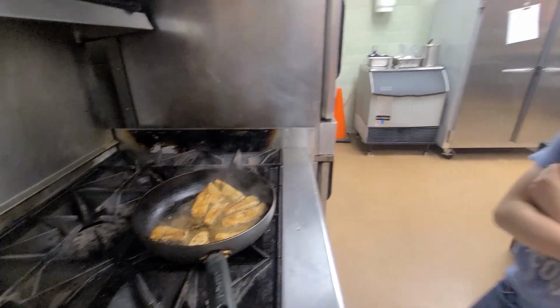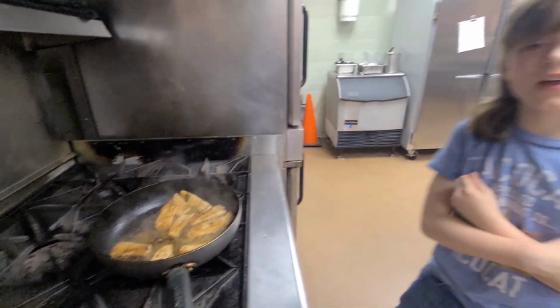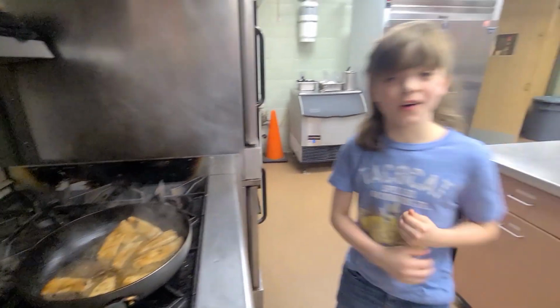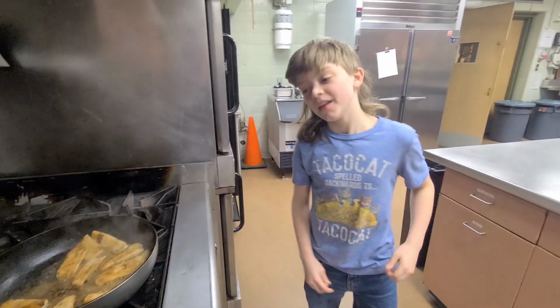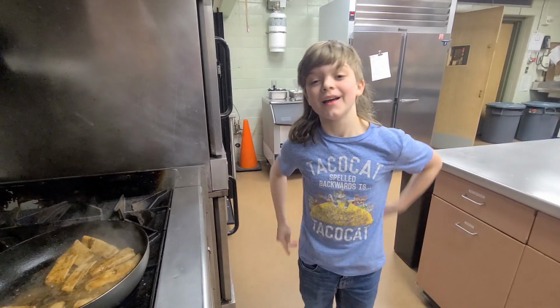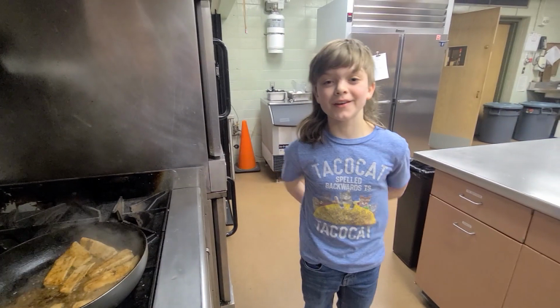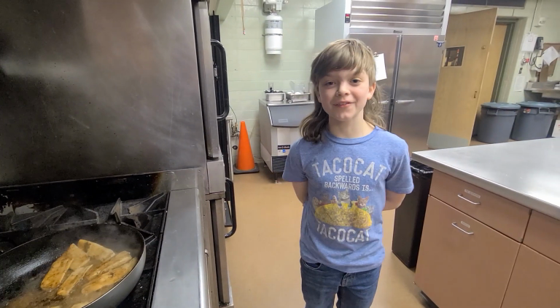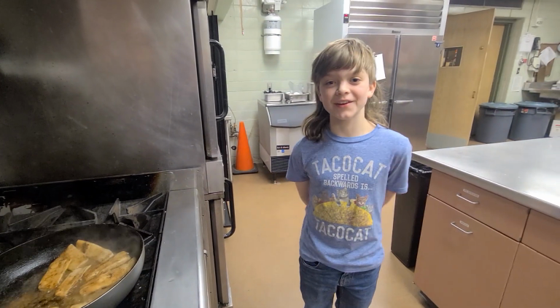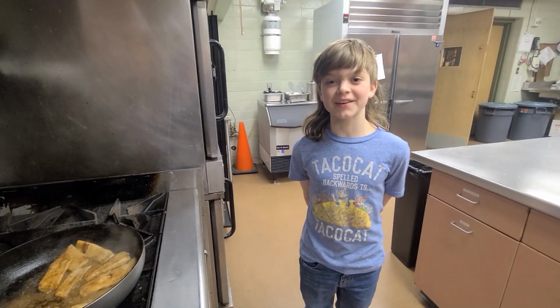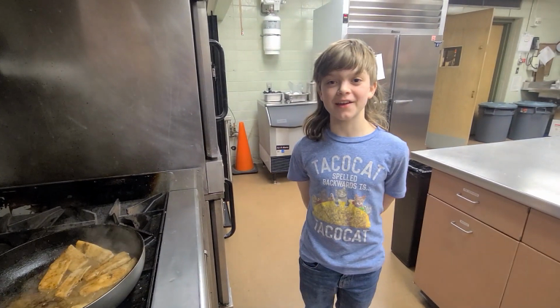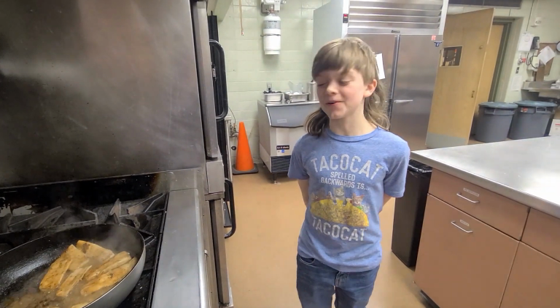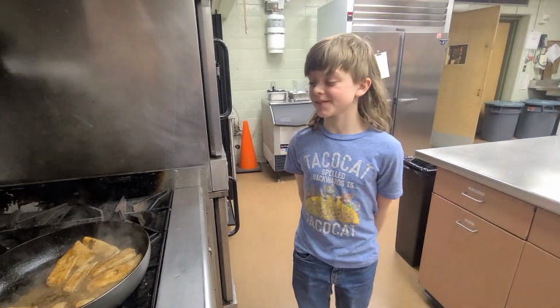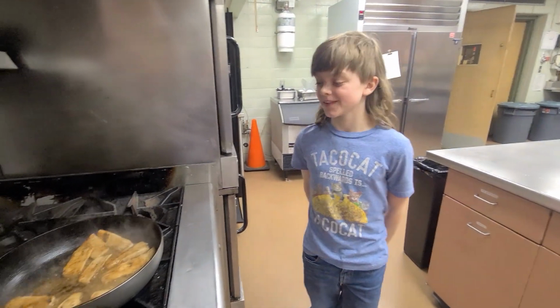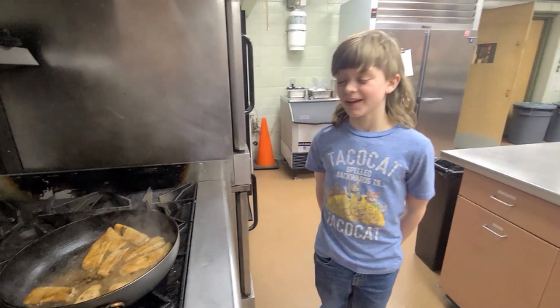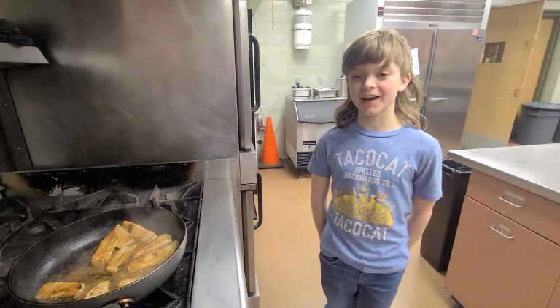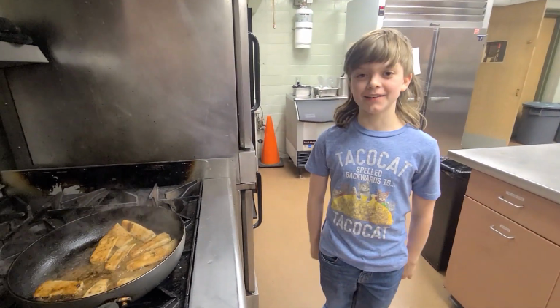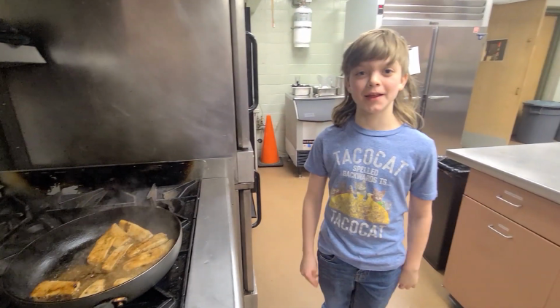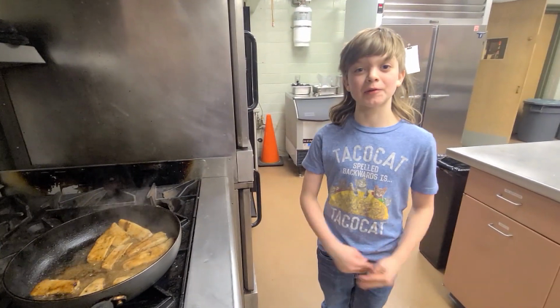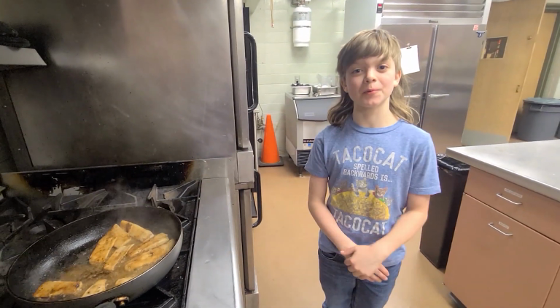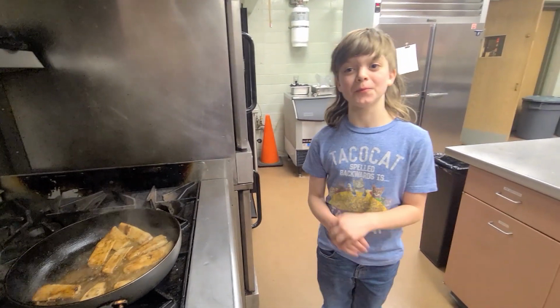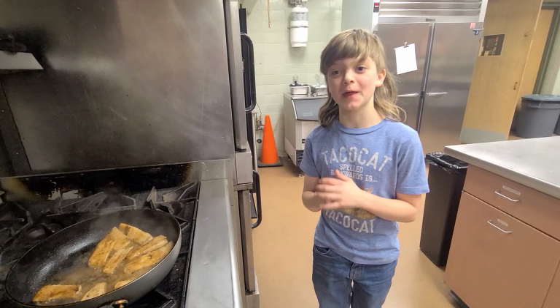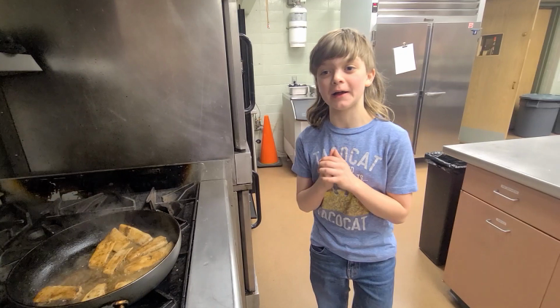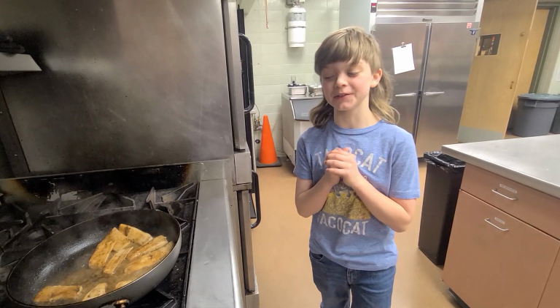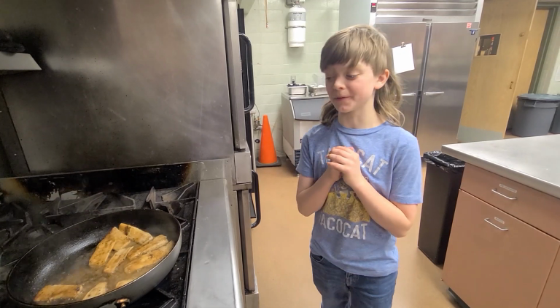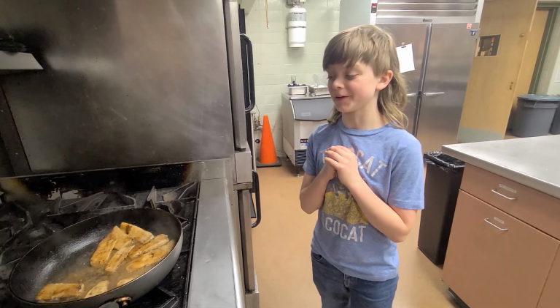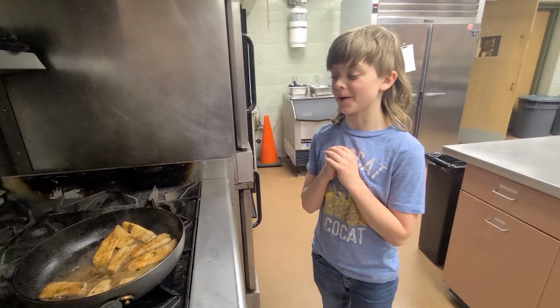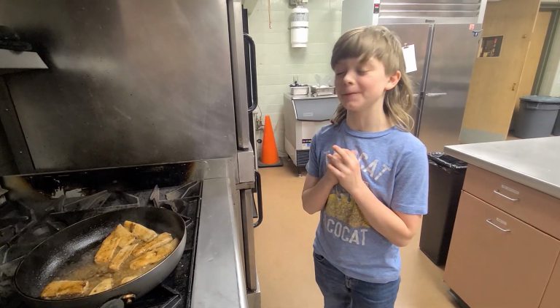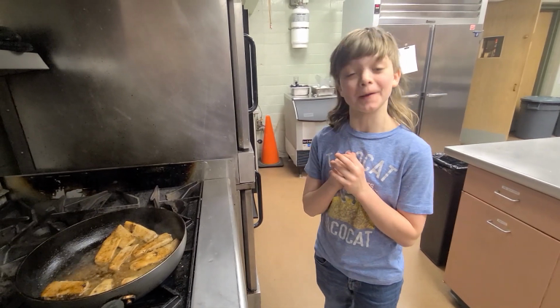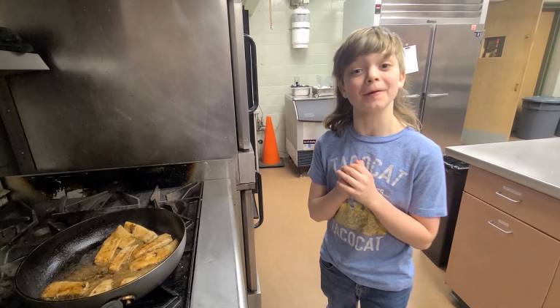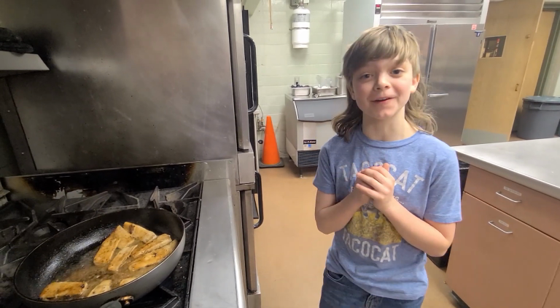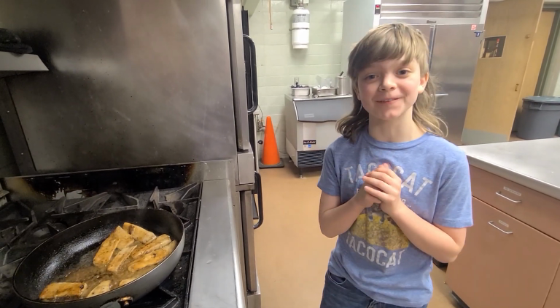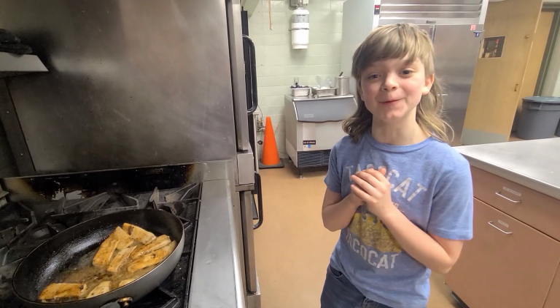So that was our video today, folks. This is proof that even though many things happen, you can still make very good food.